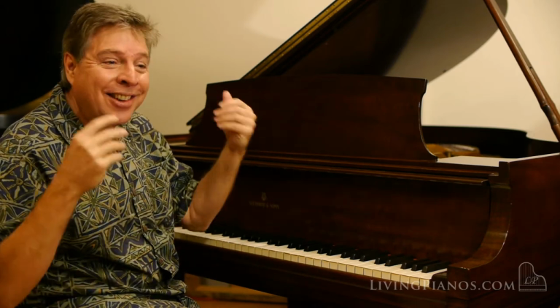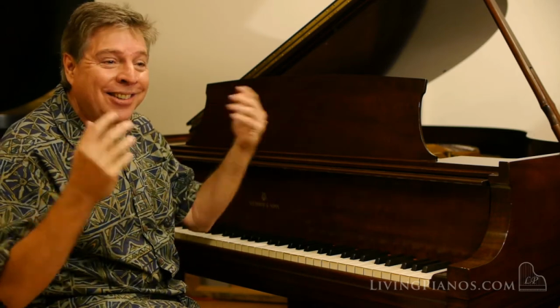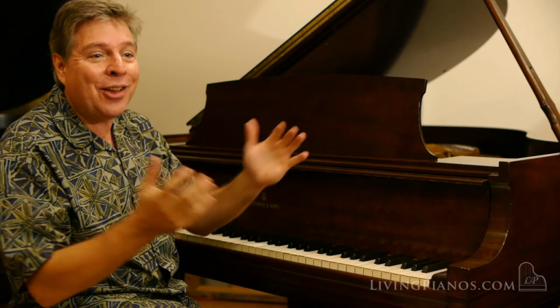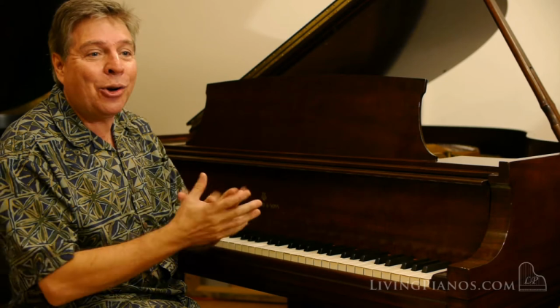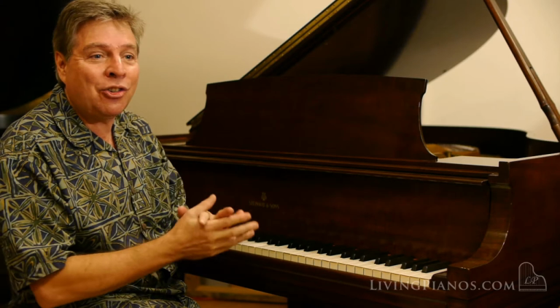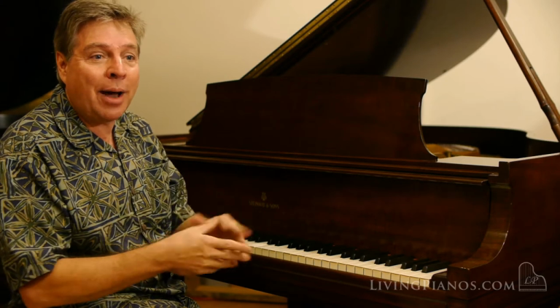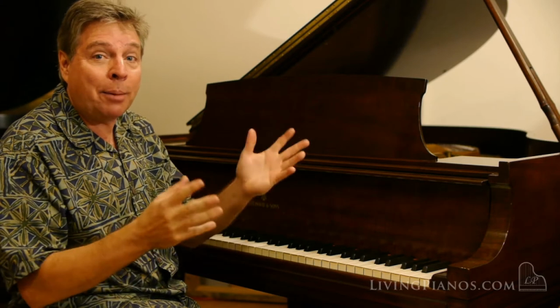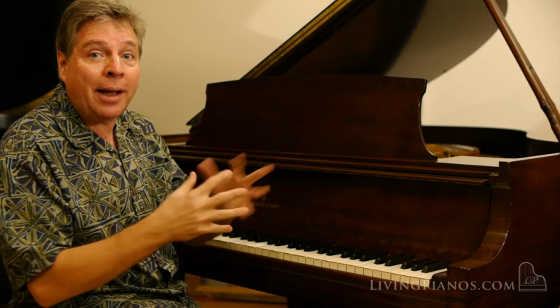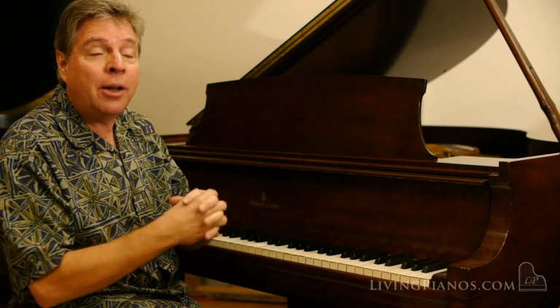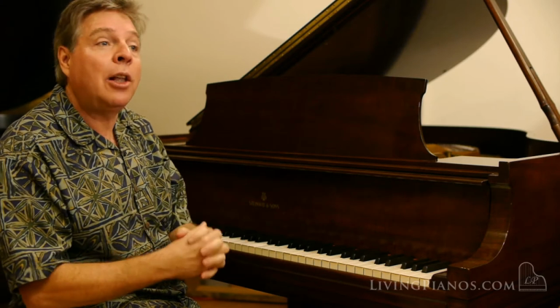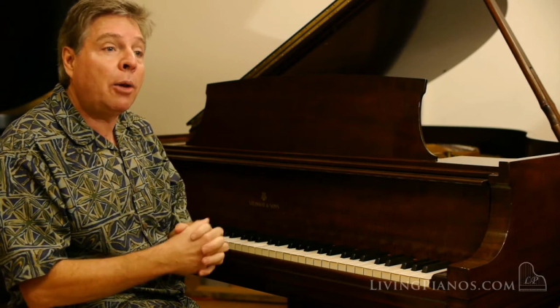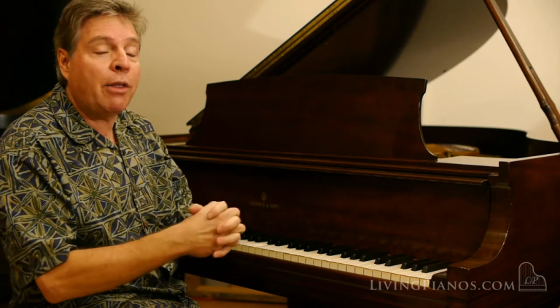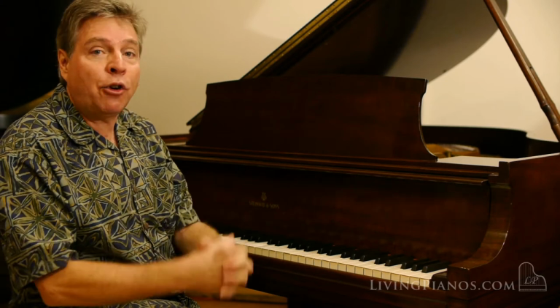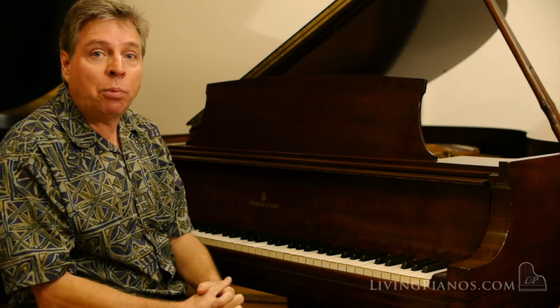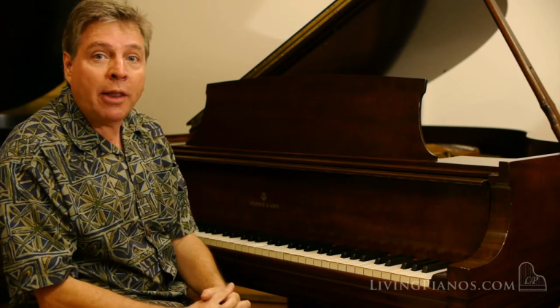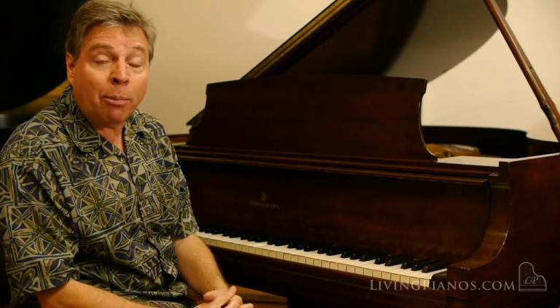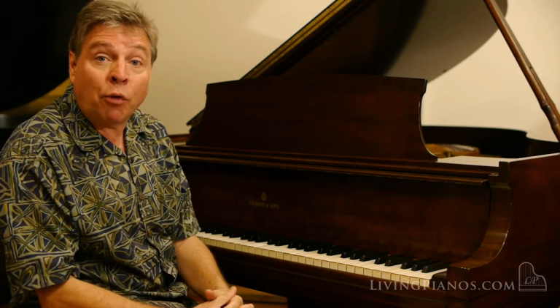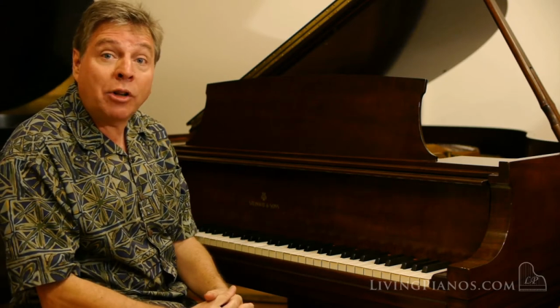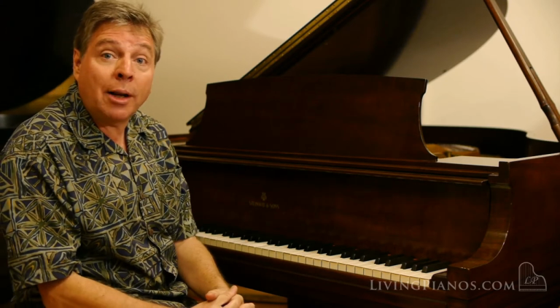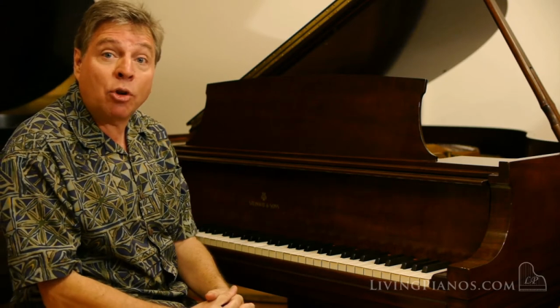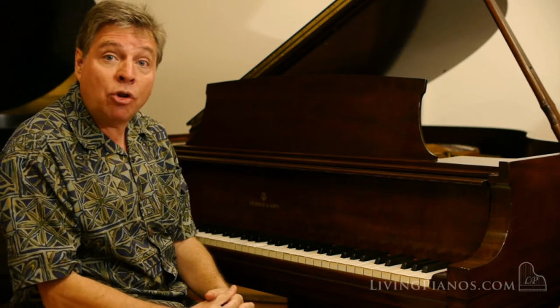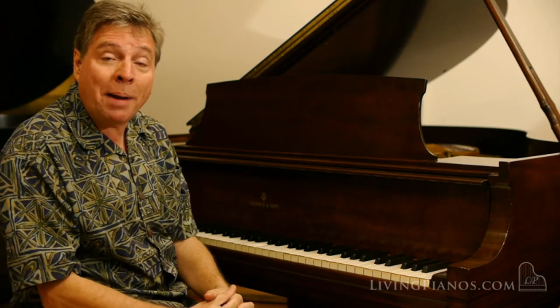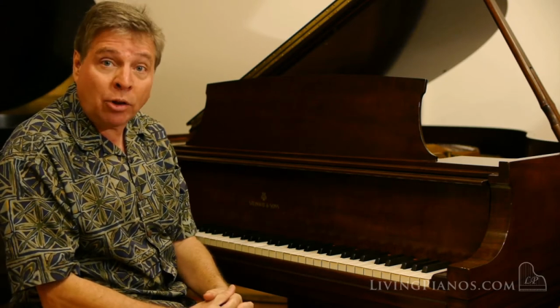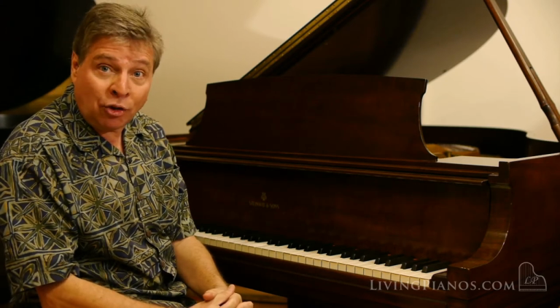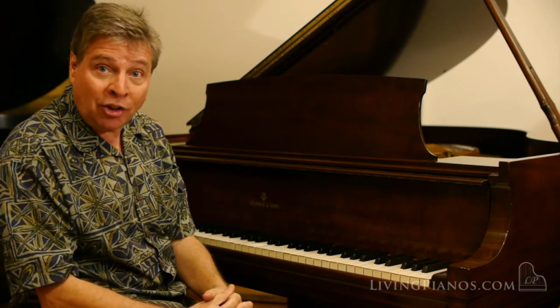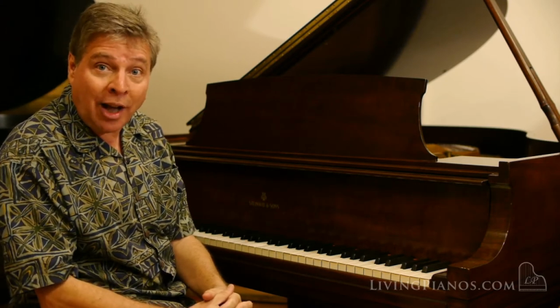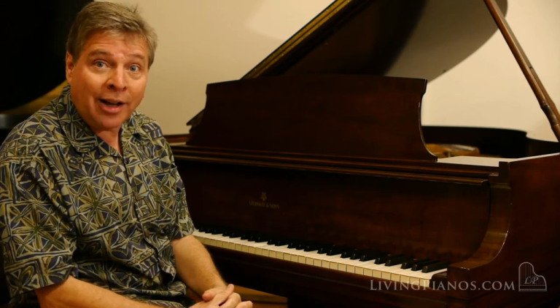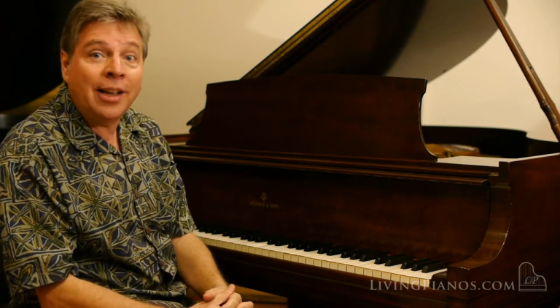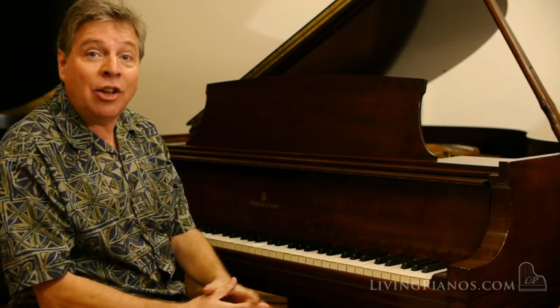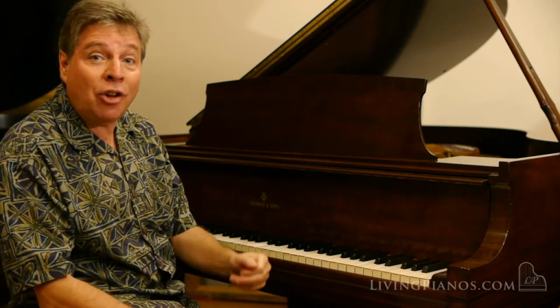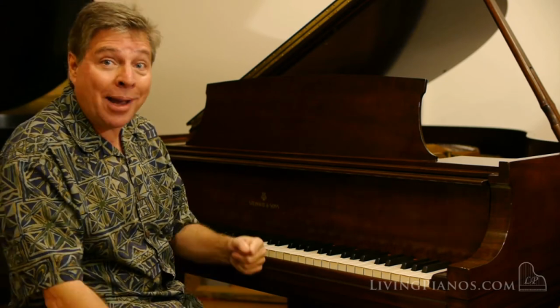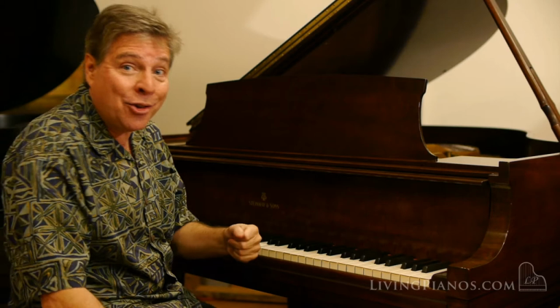Listen to the gorgeous sound. I'm going to play a little bit of the first movement of the Opus 14 No. 2 Beethoven Sonata in G major.